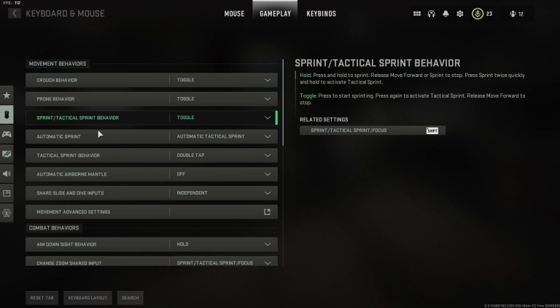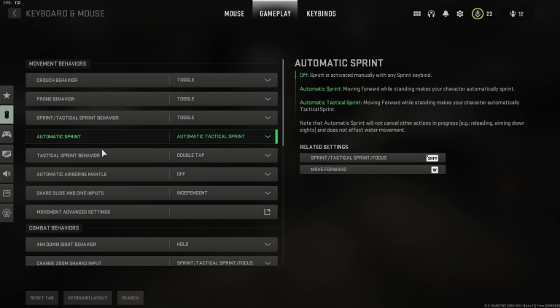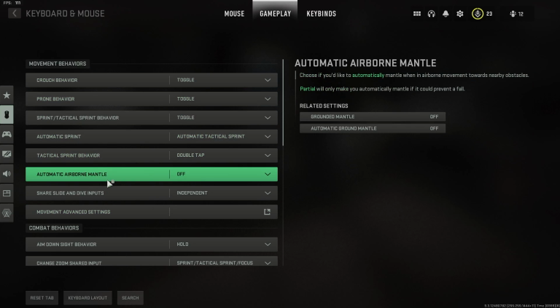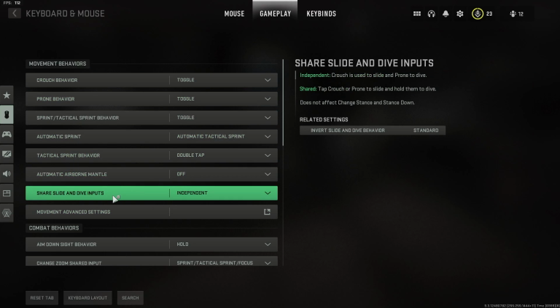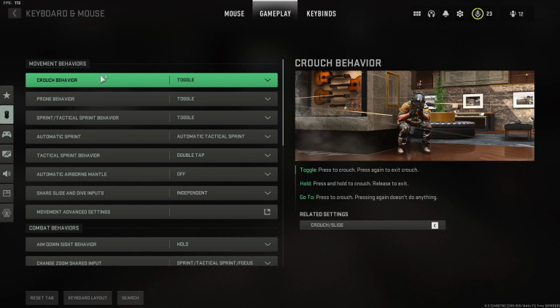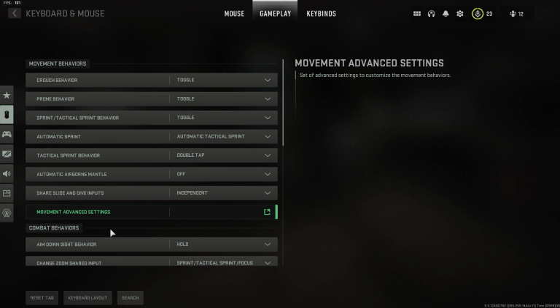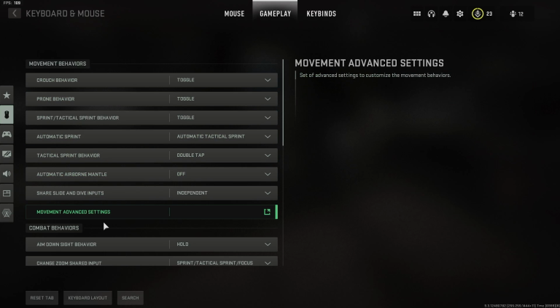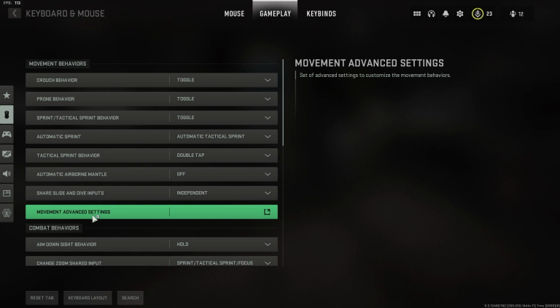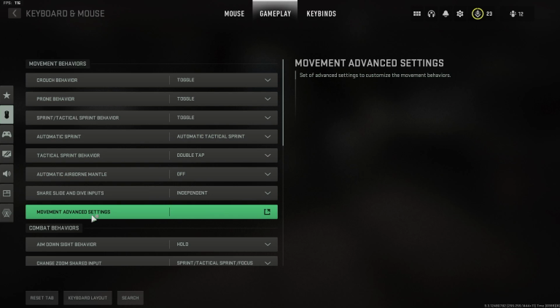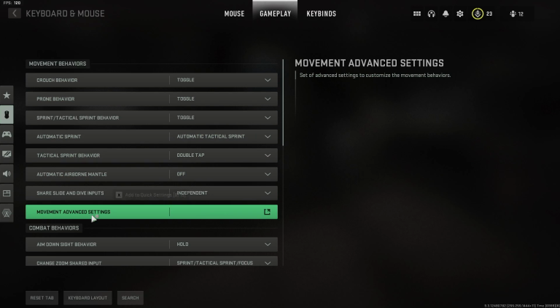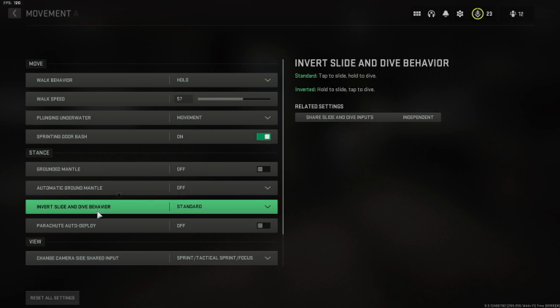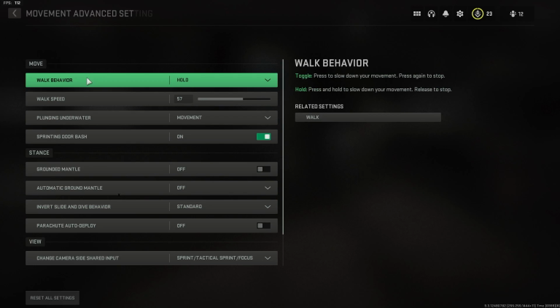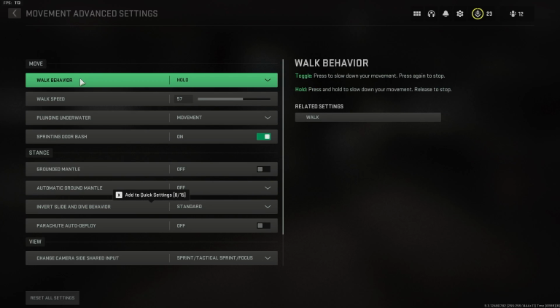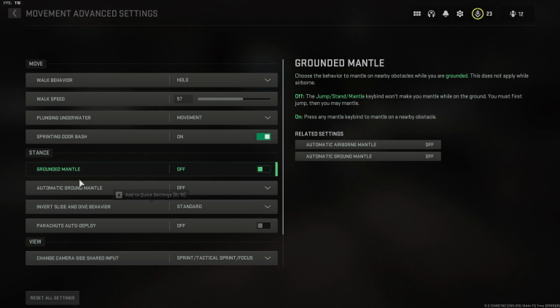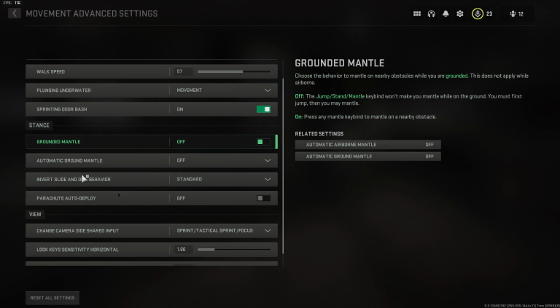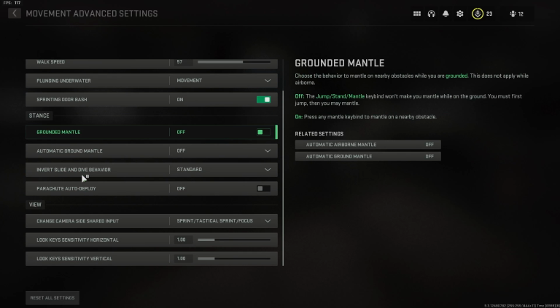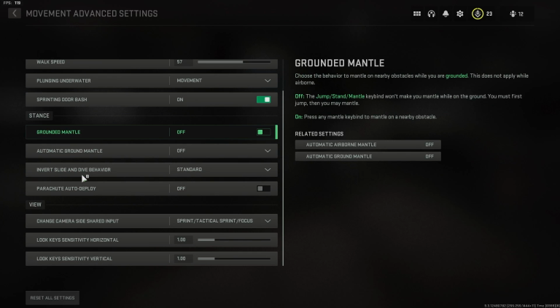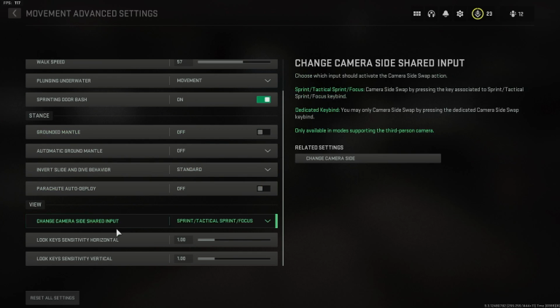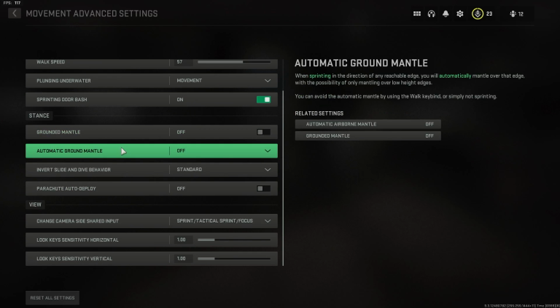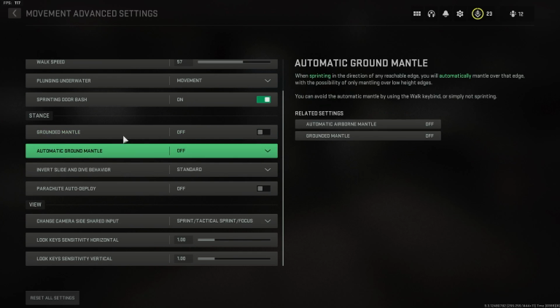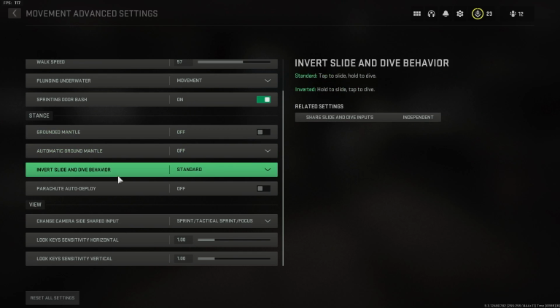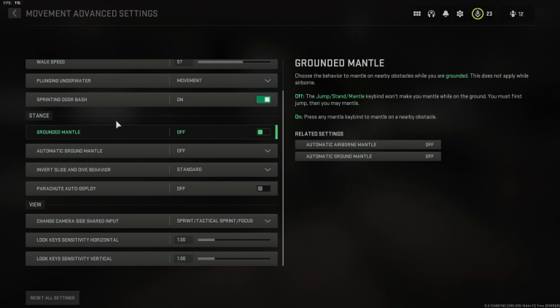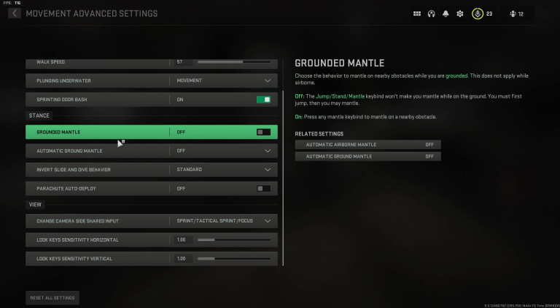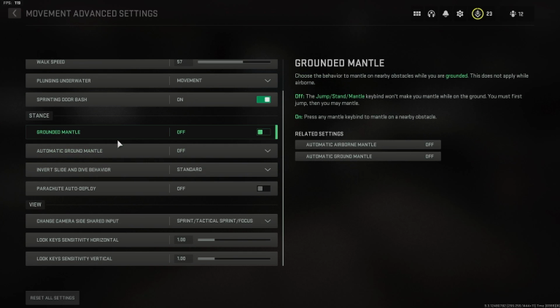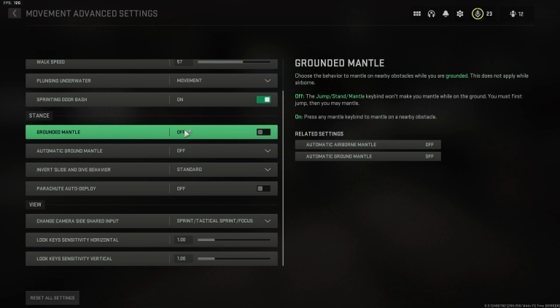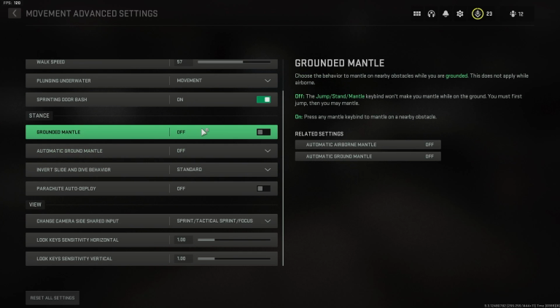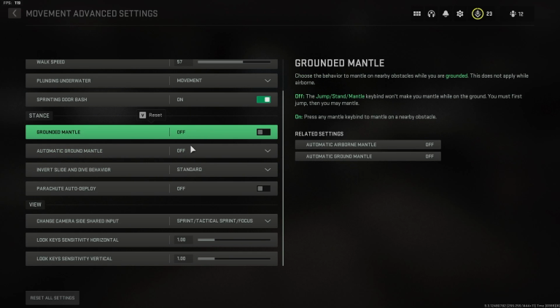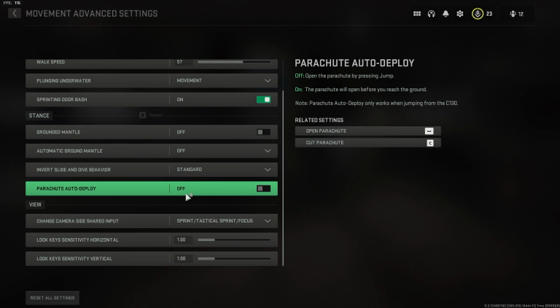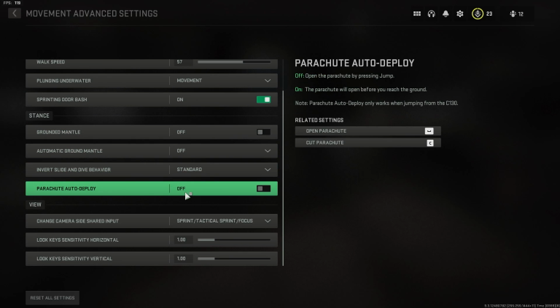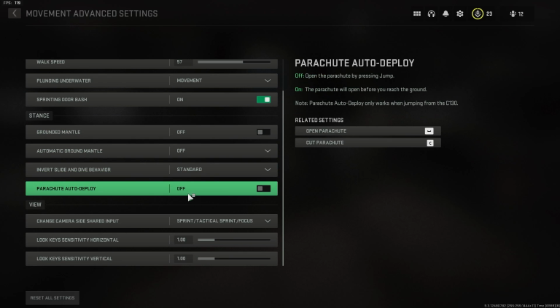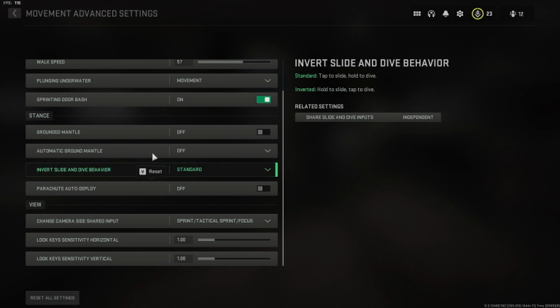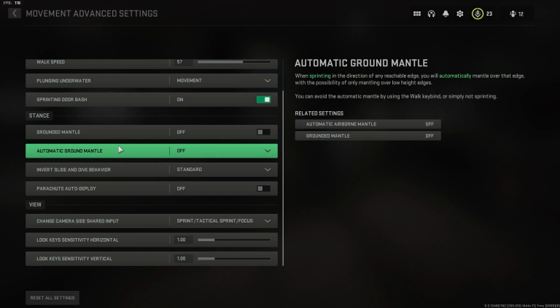After you're done here, go to Advanced Movement and then change these. Turn these off.